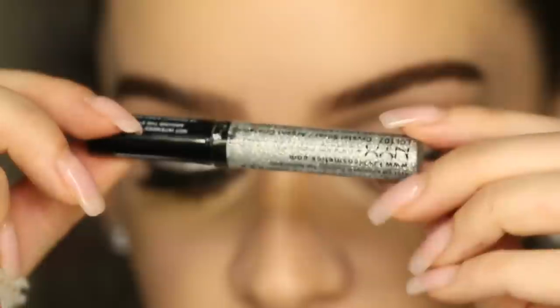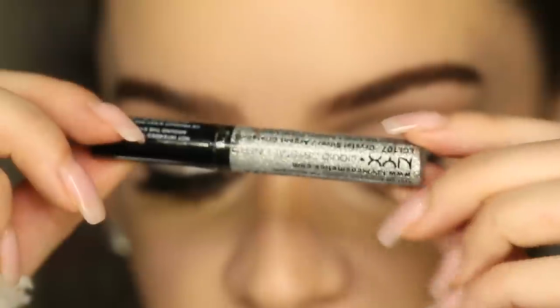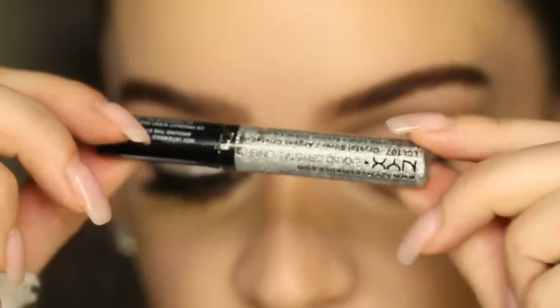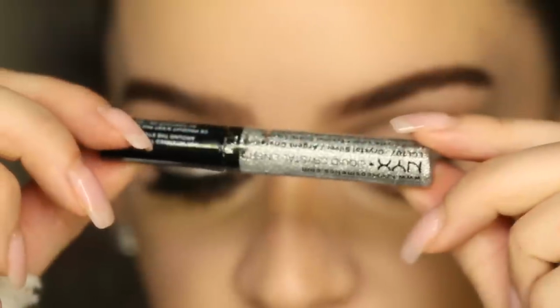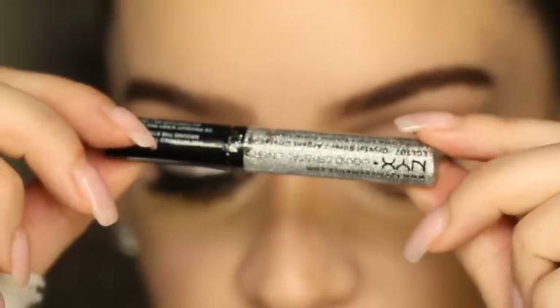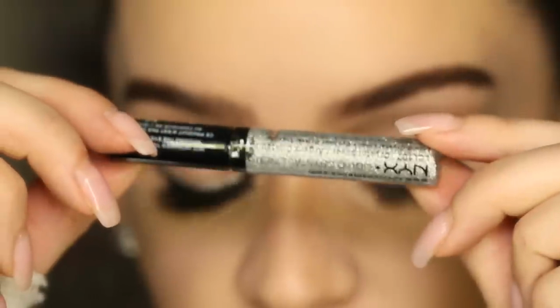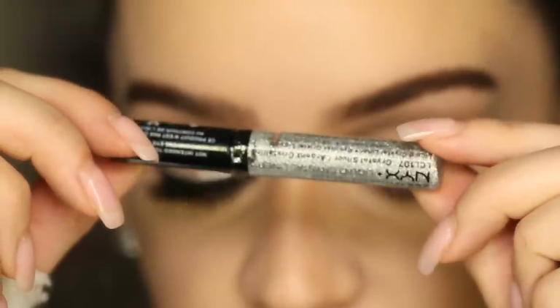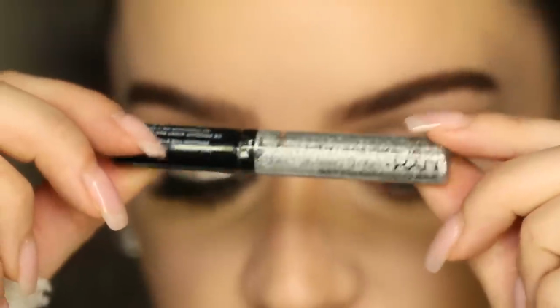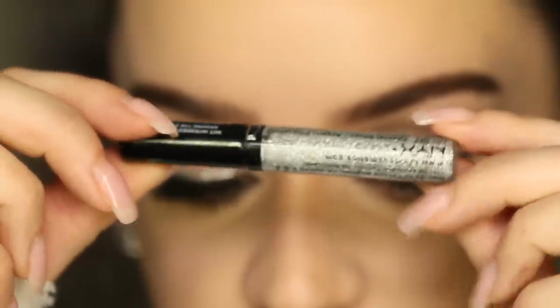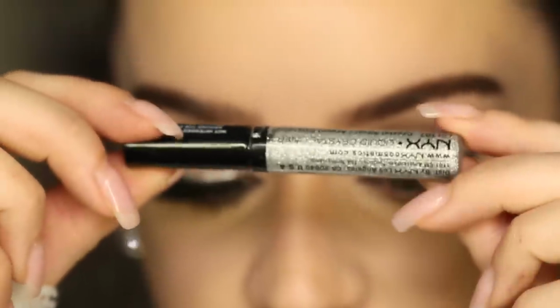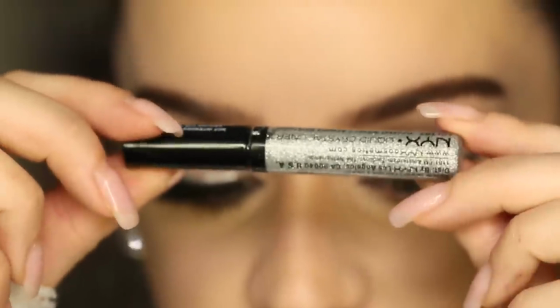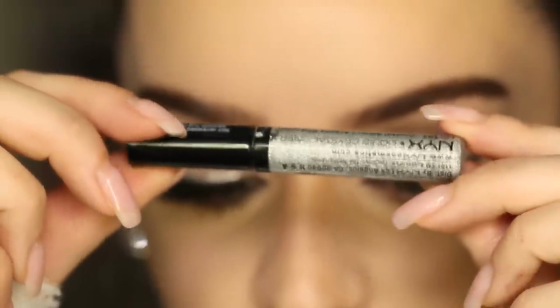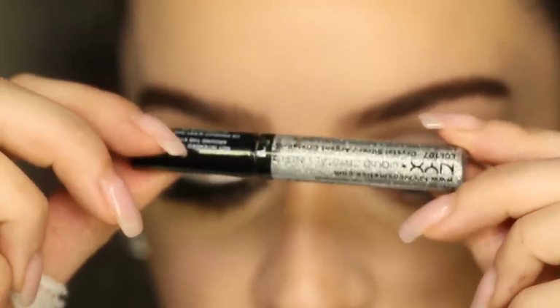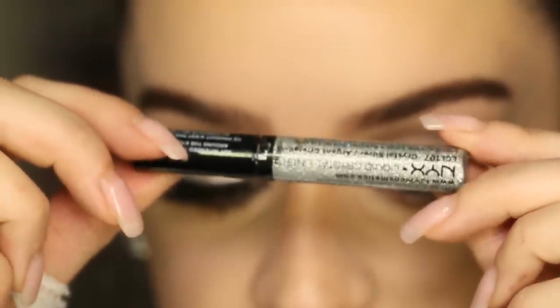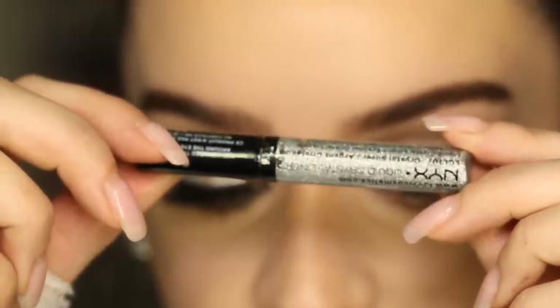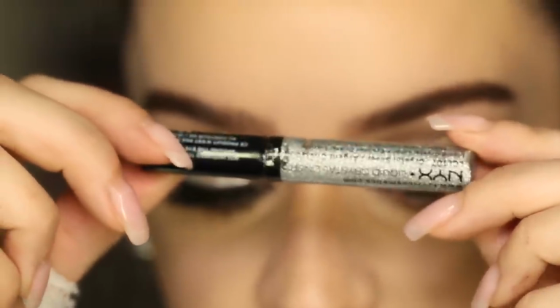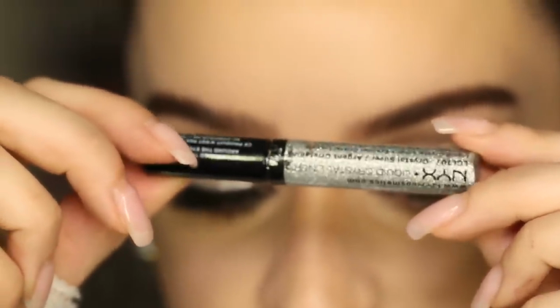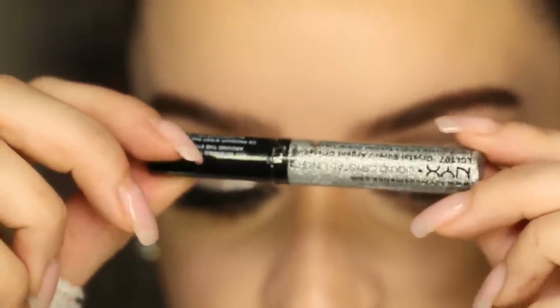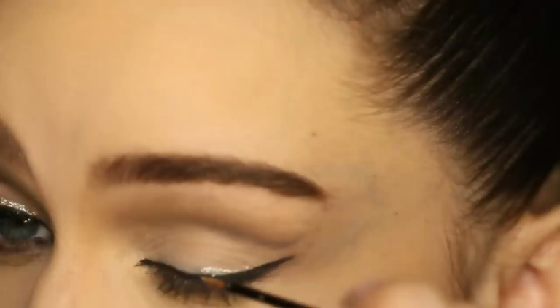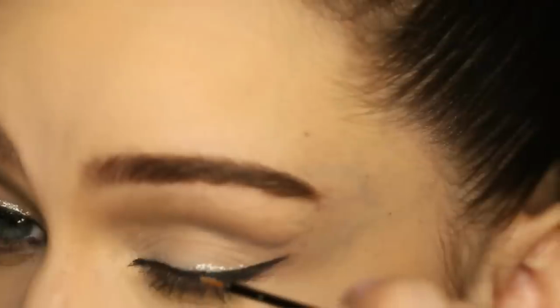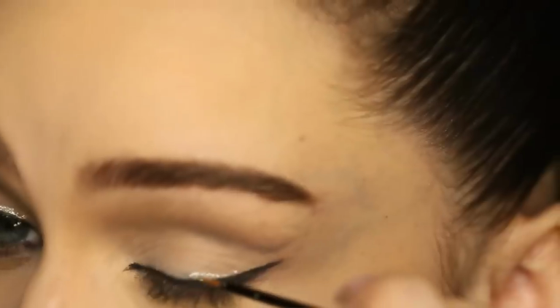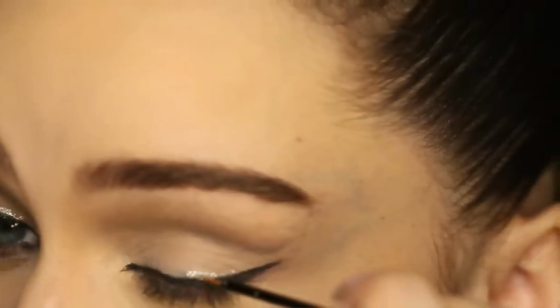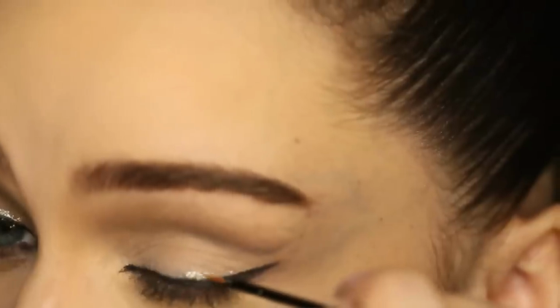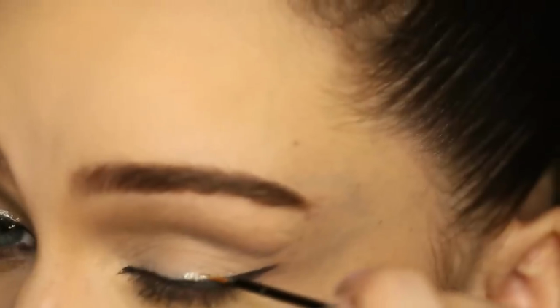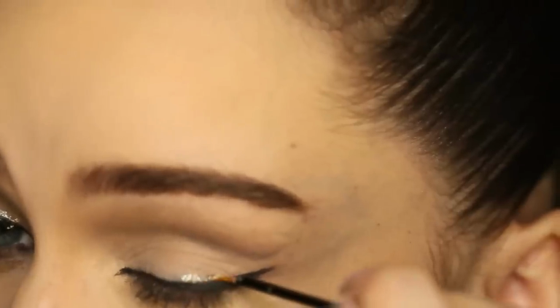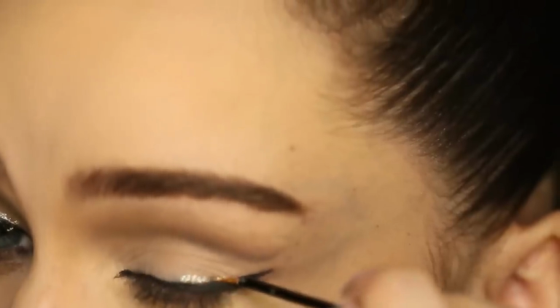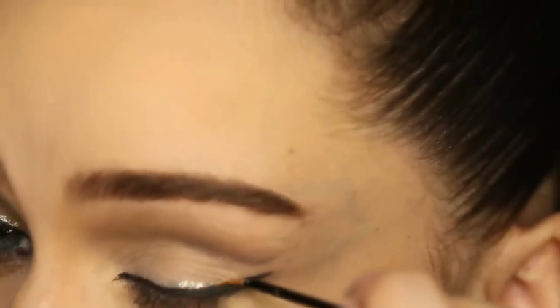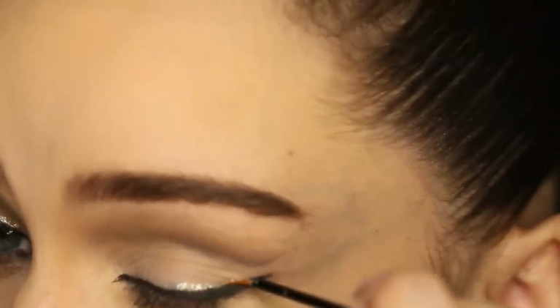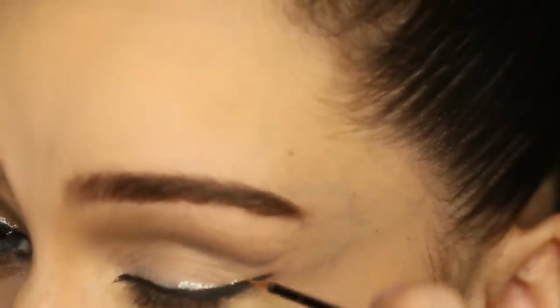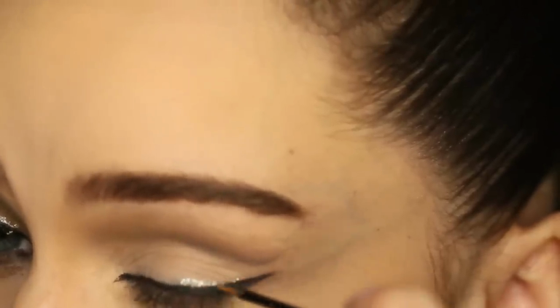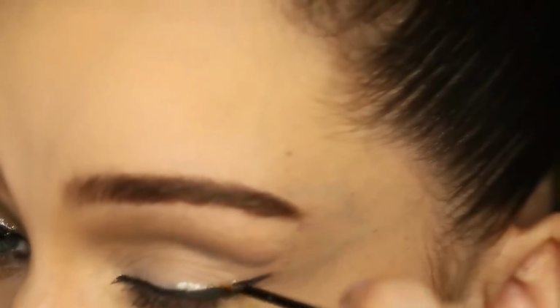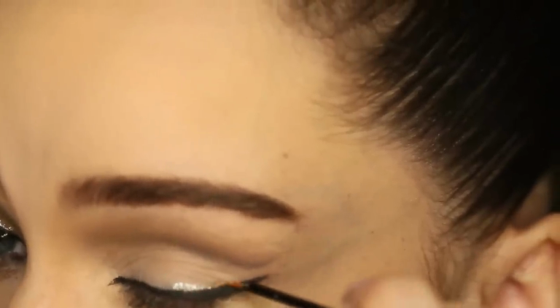Next for a glitter liner, I'm using this one by NYX. And this is going to go right above the black line.